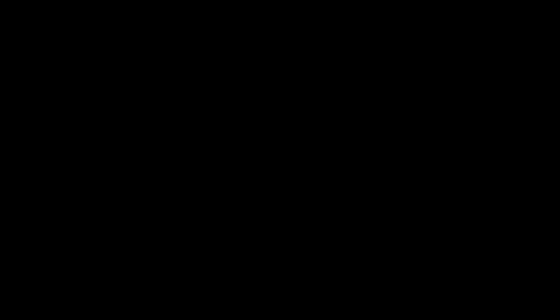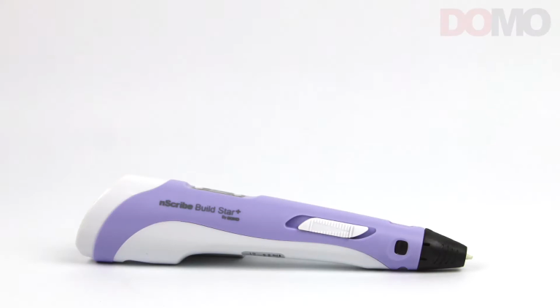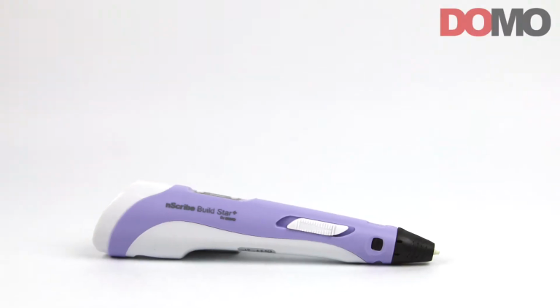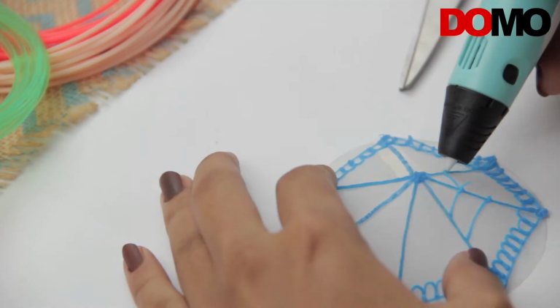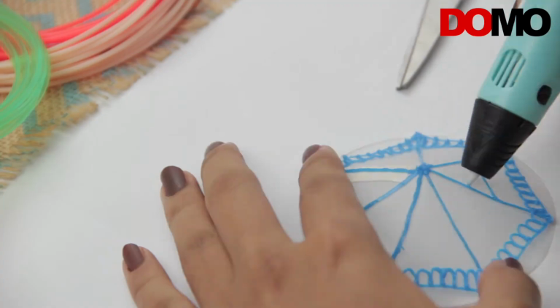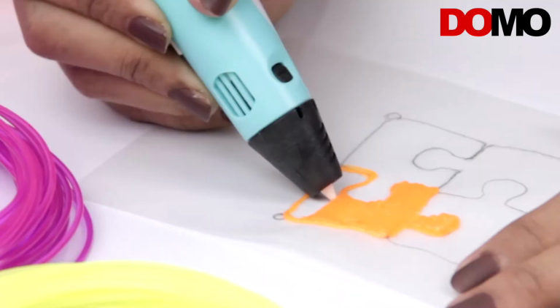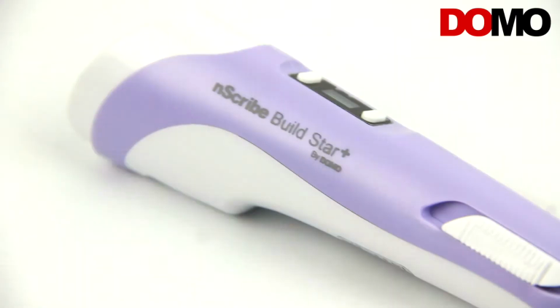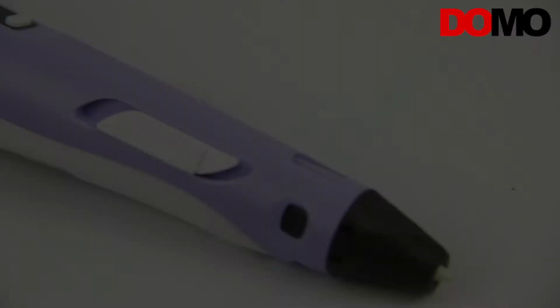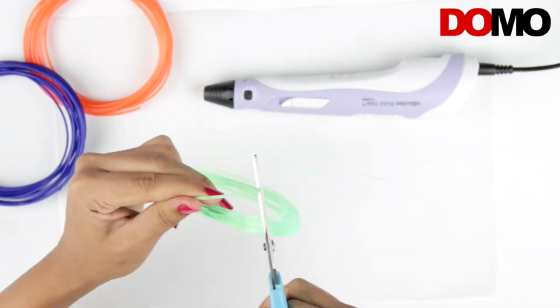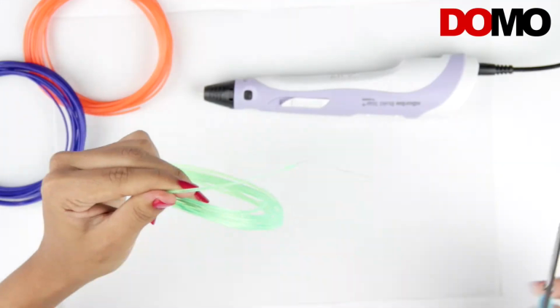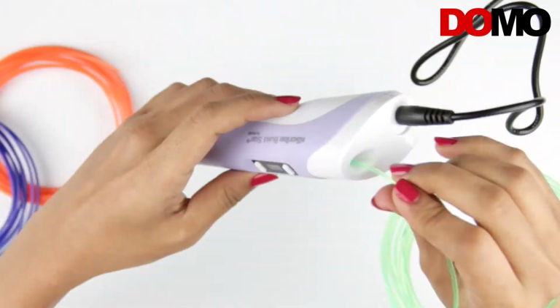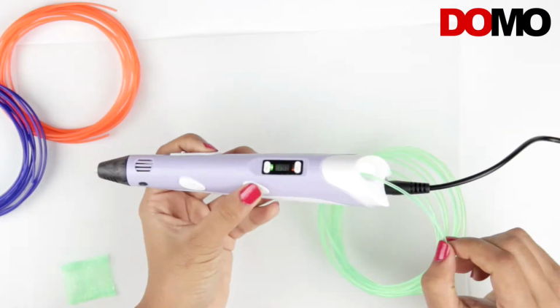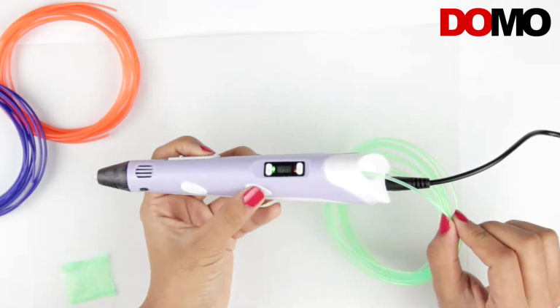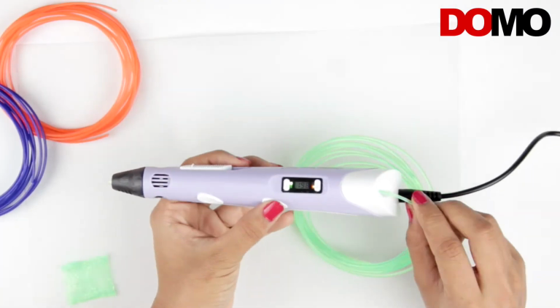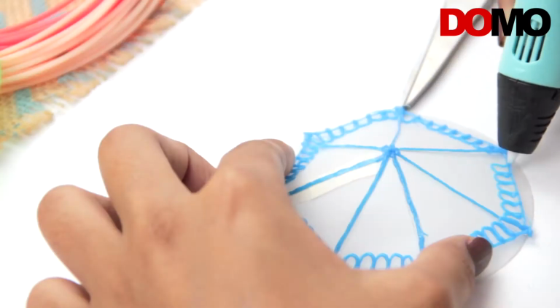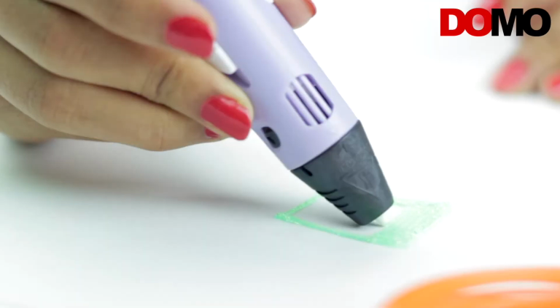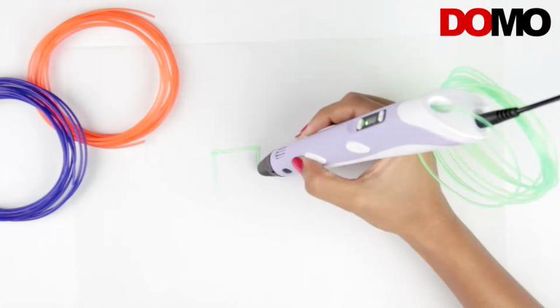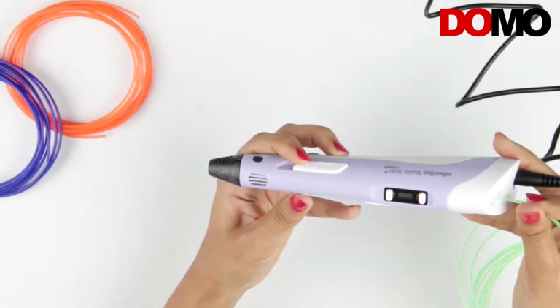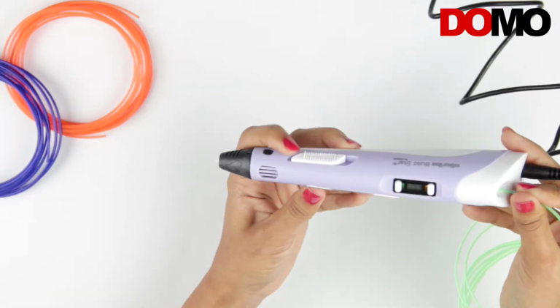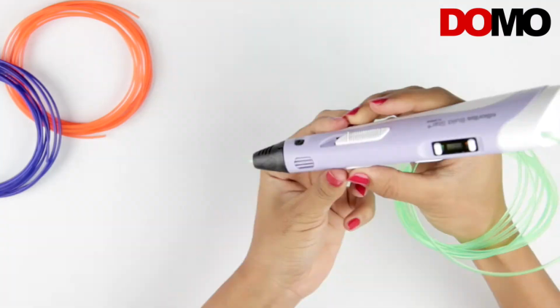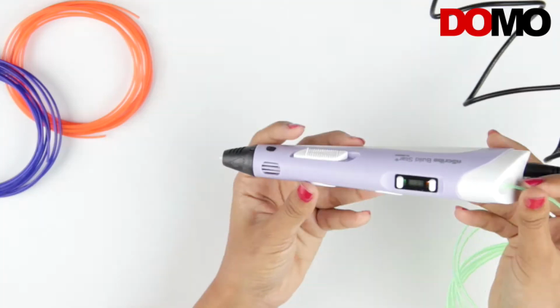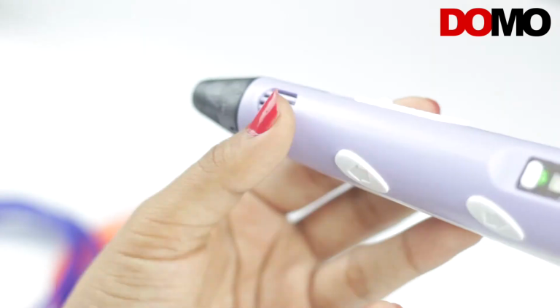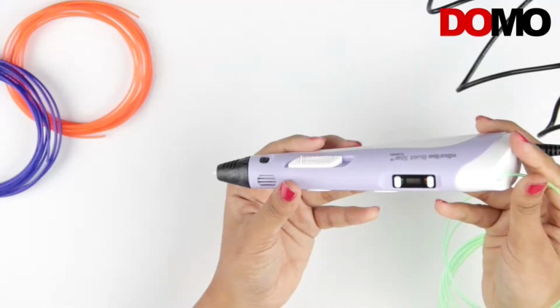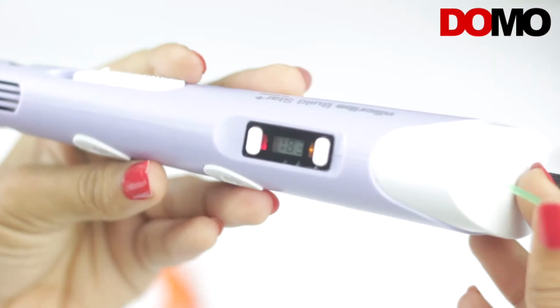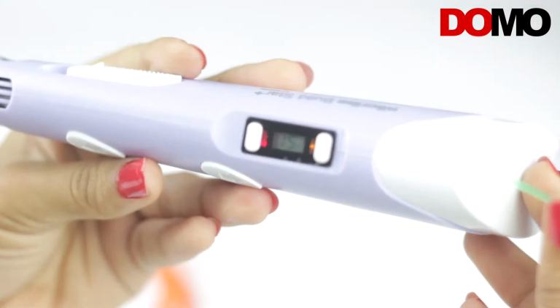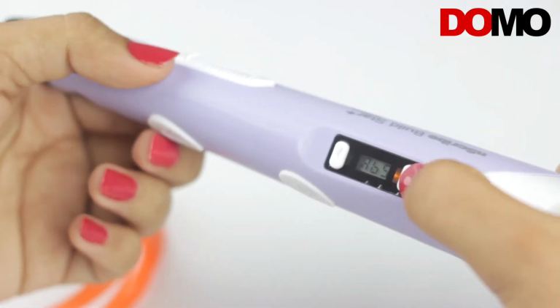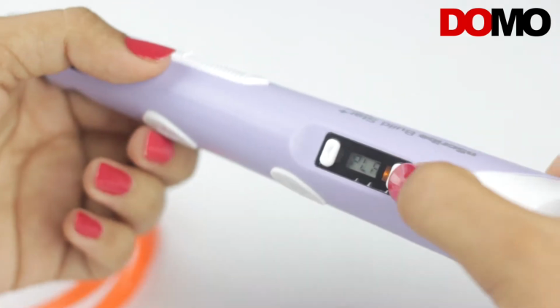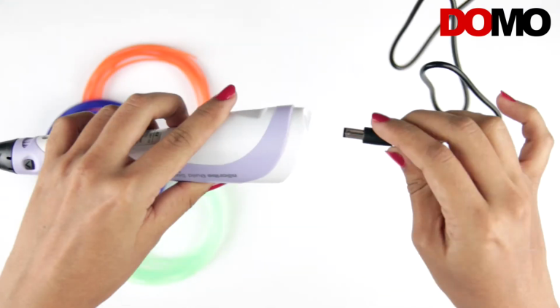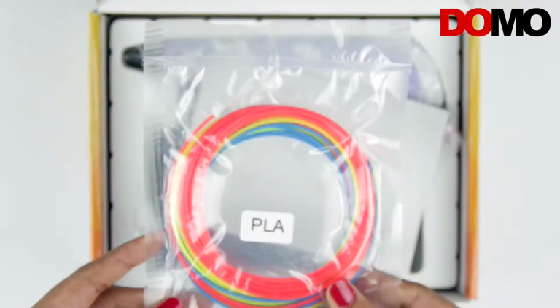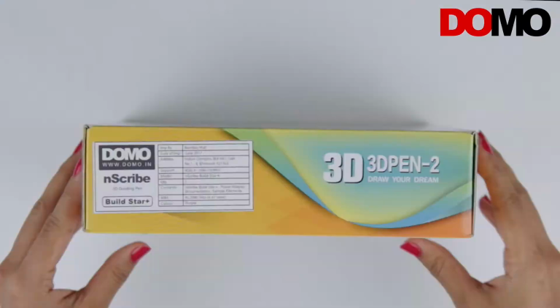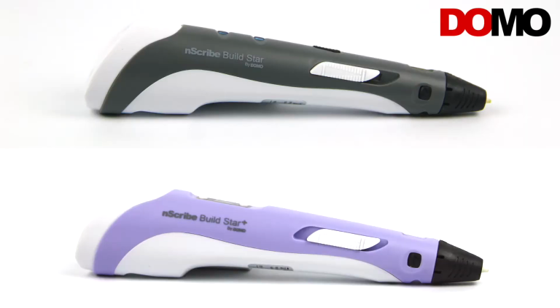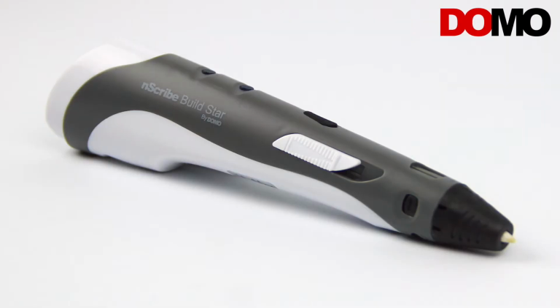Hello people! Today we have the 3D Pen from Domo — the Domo Enscribe Build Star Plus 3D Pen.